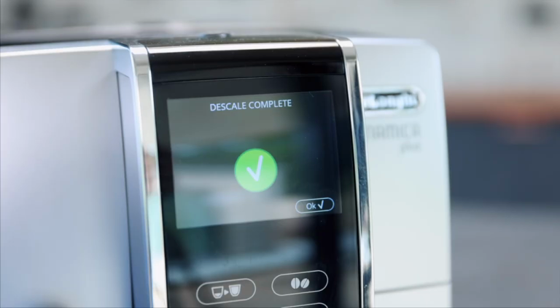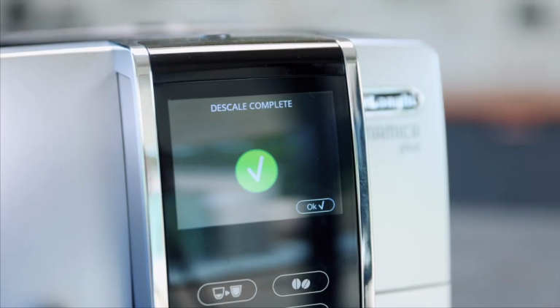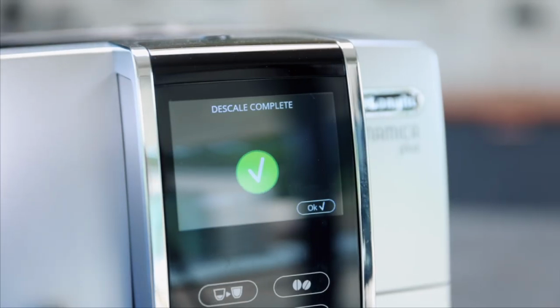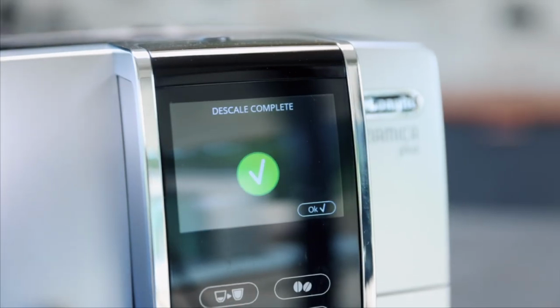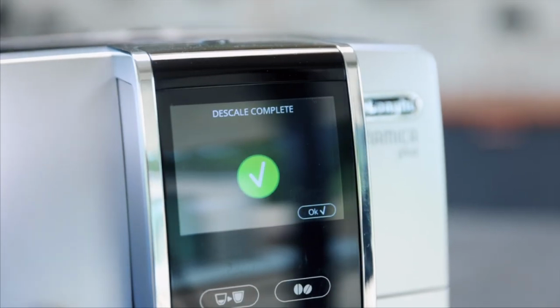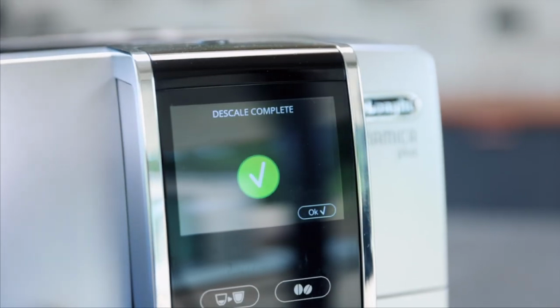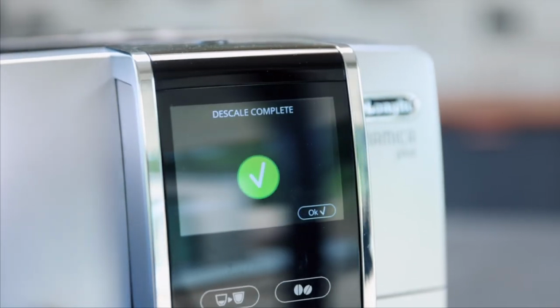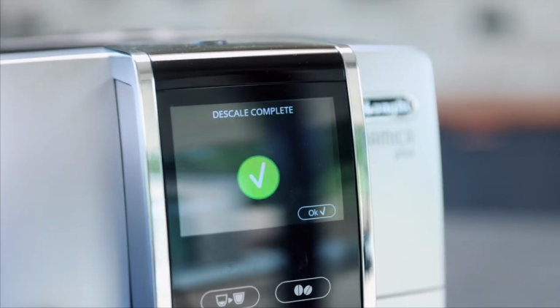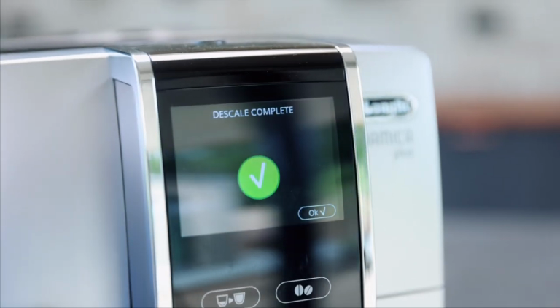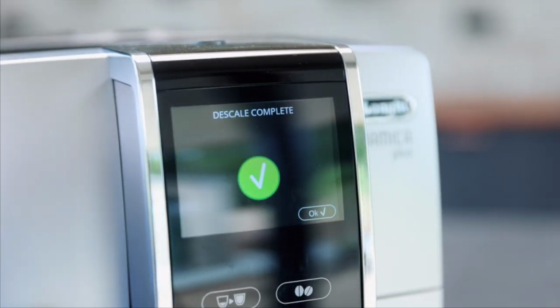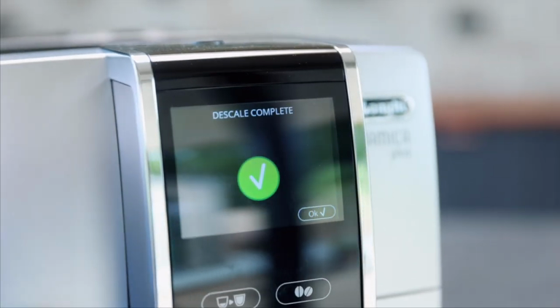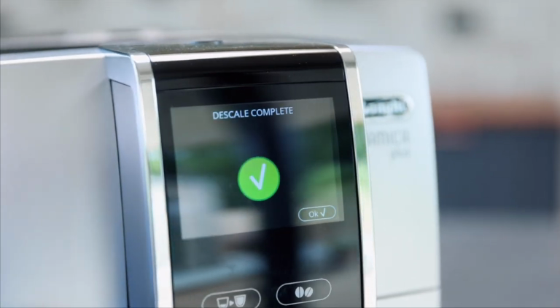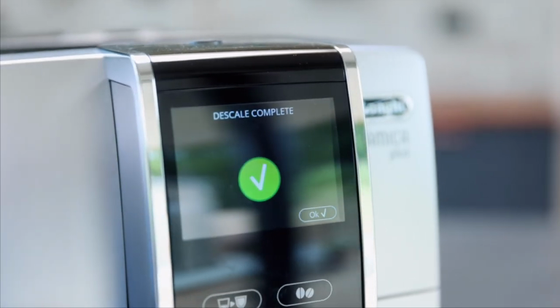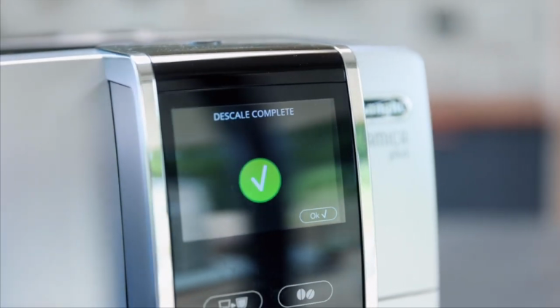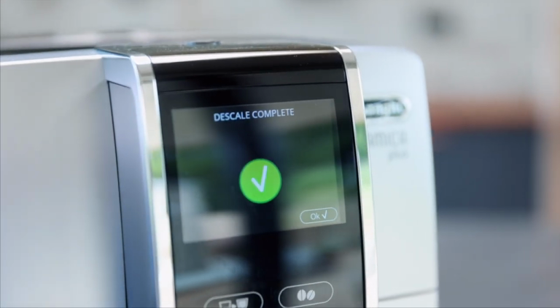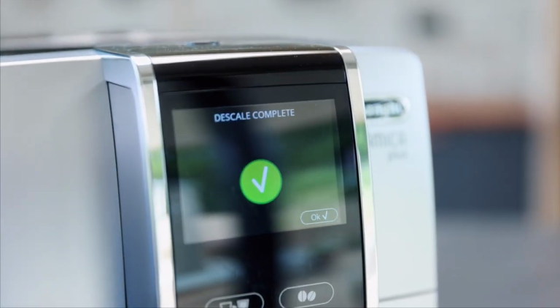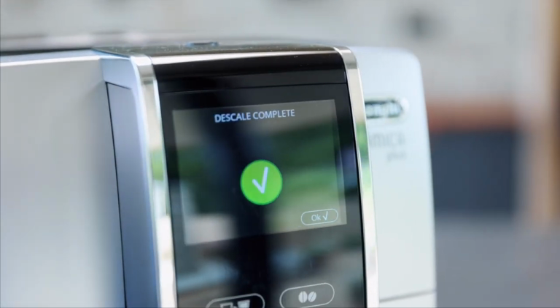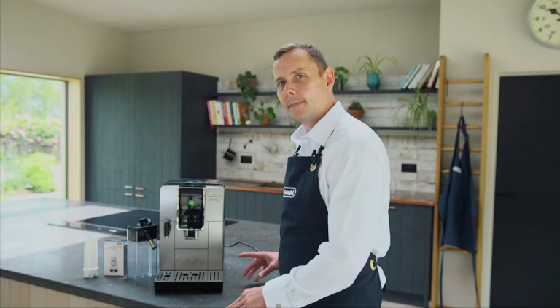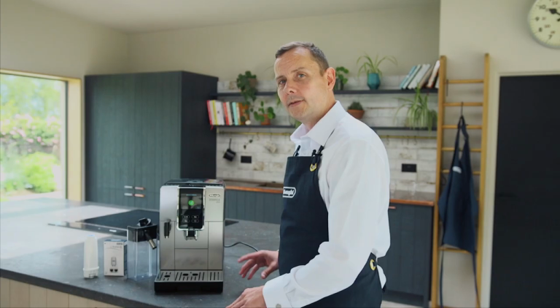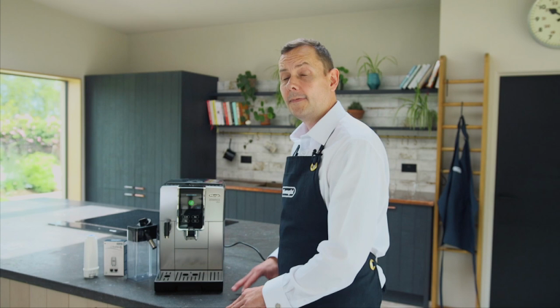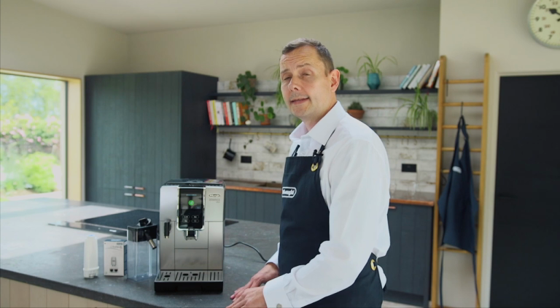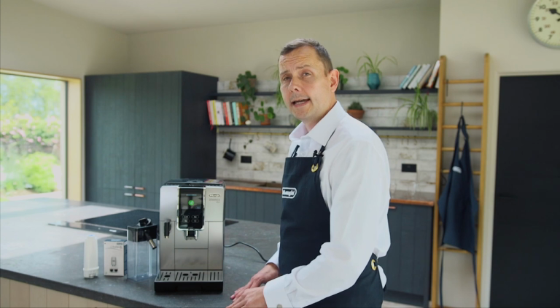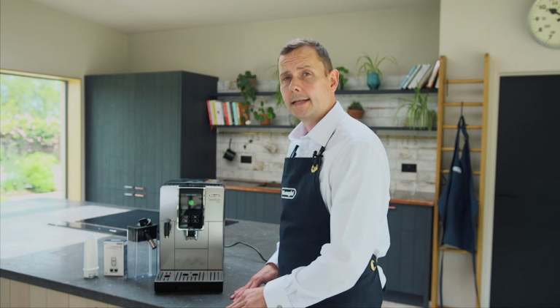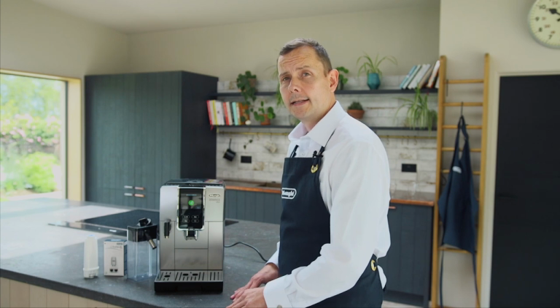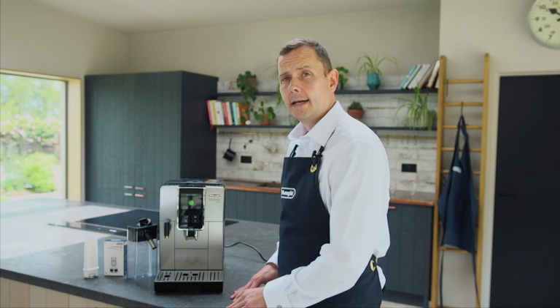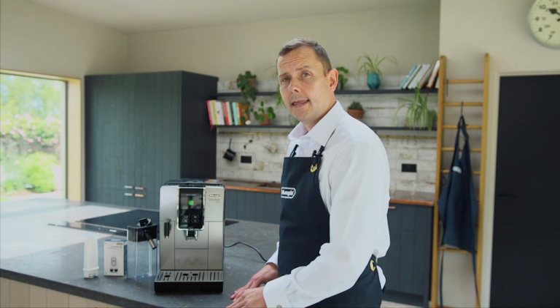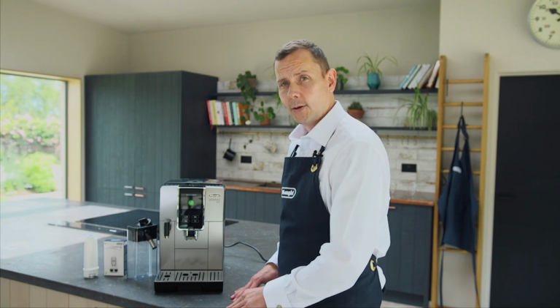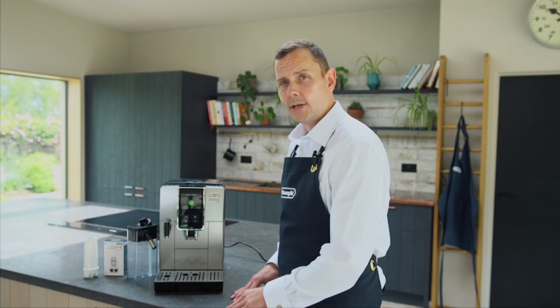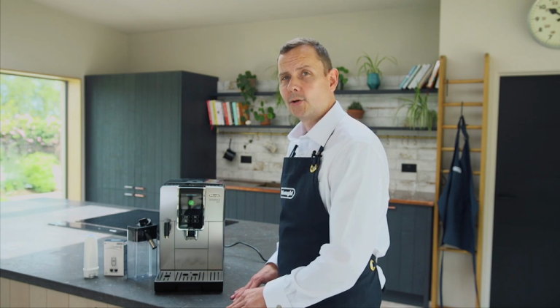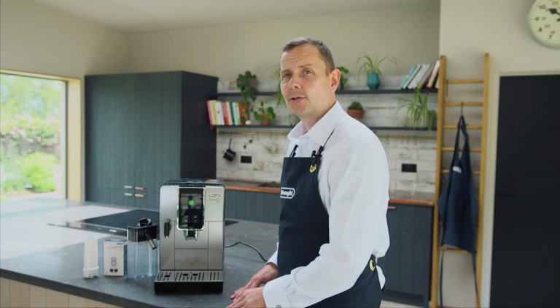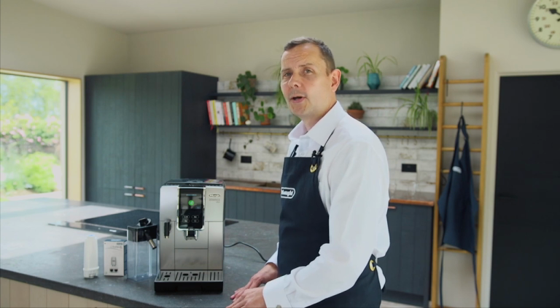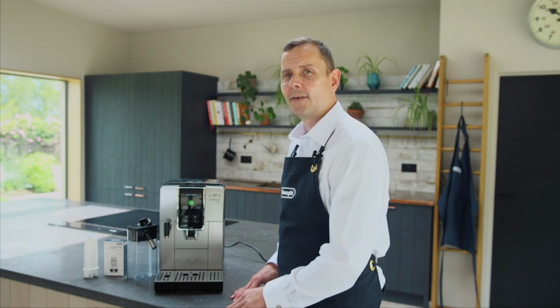The descale is complete. All I need to do is refill the tank and then go and enjoy some coffee.